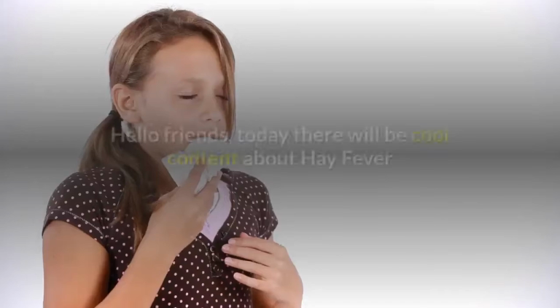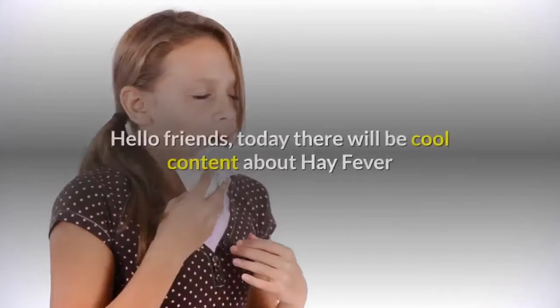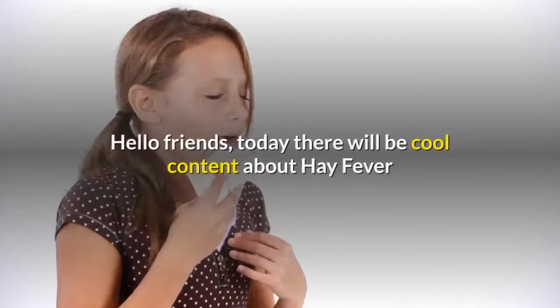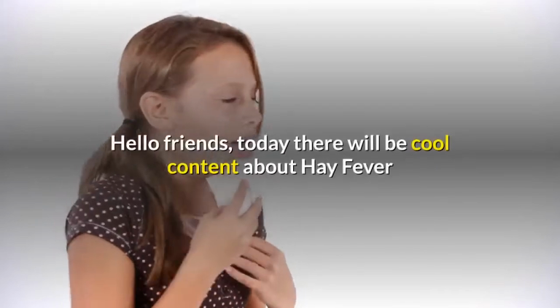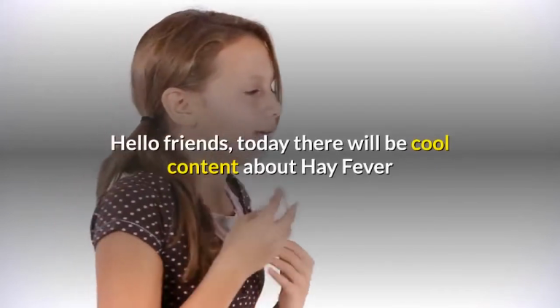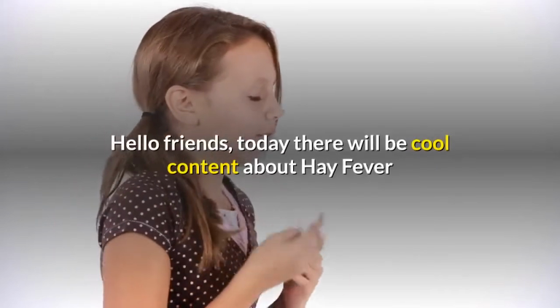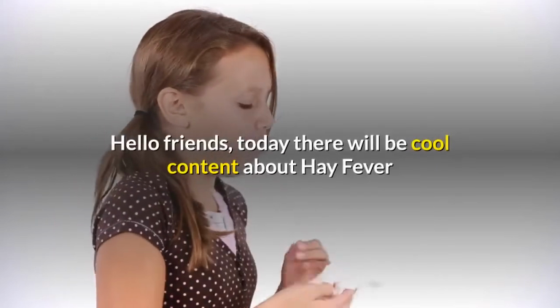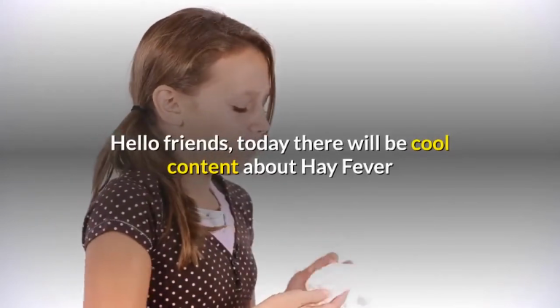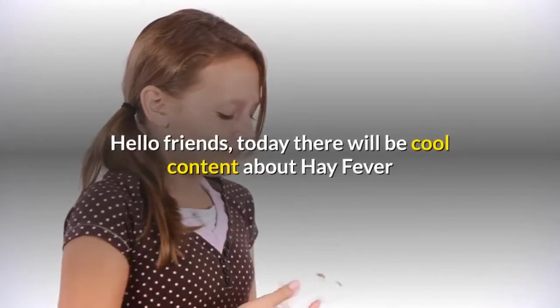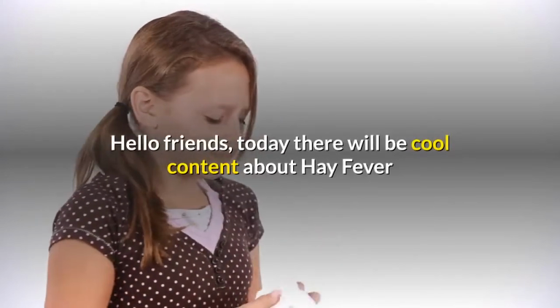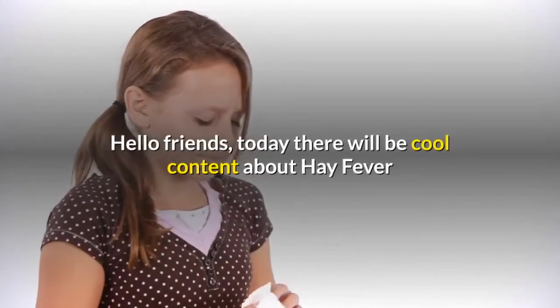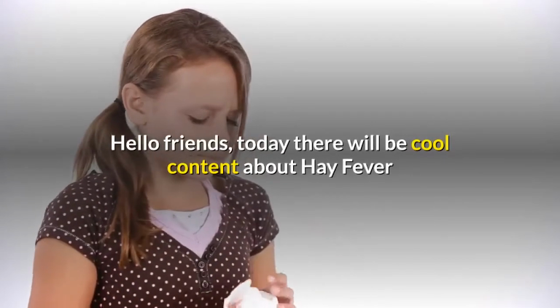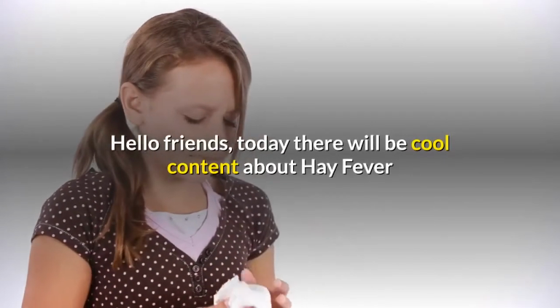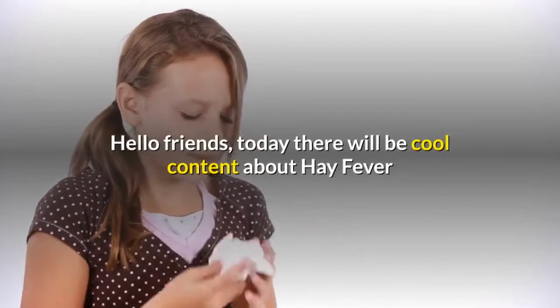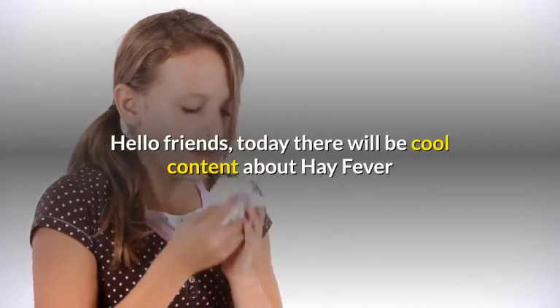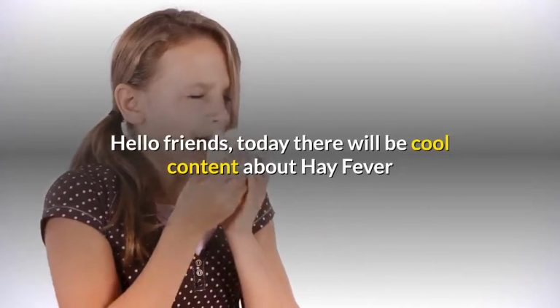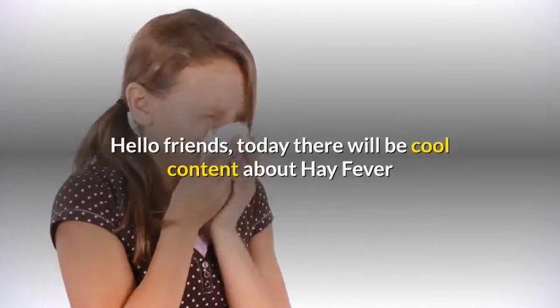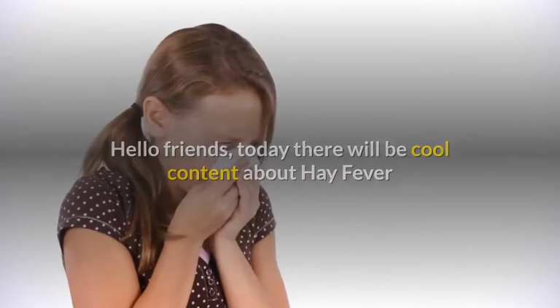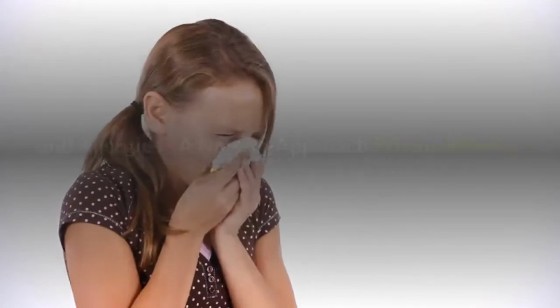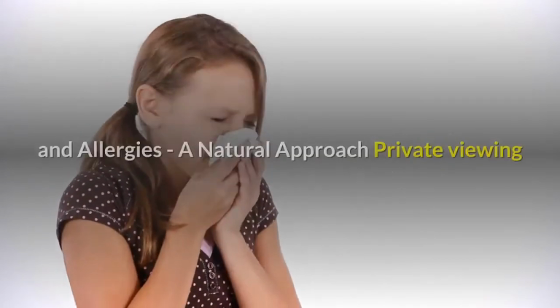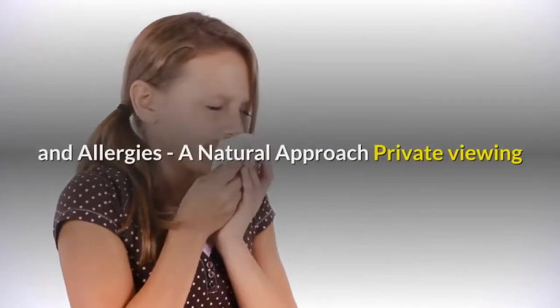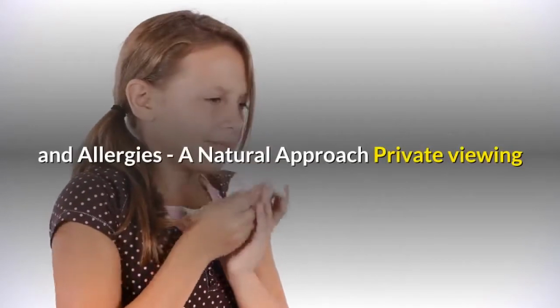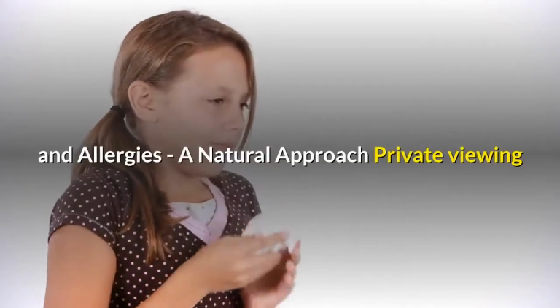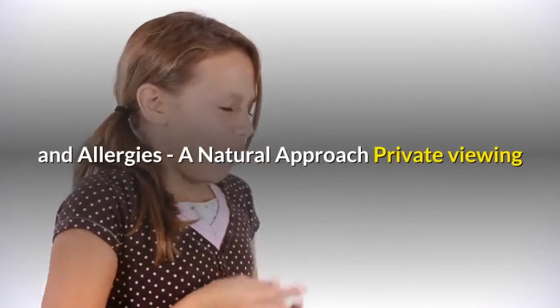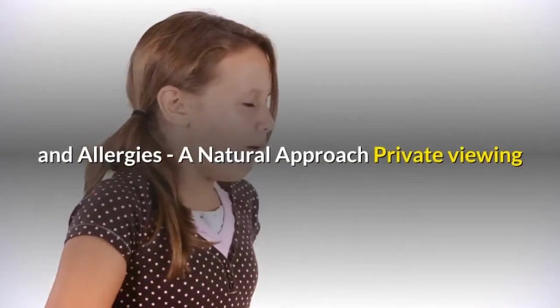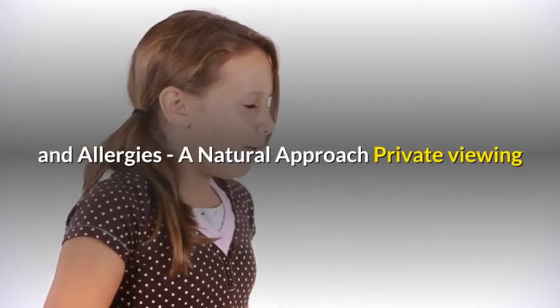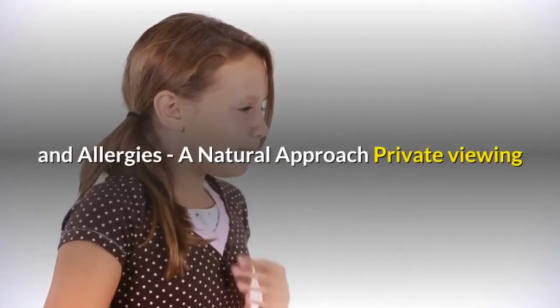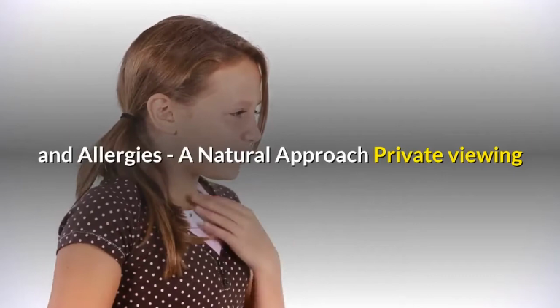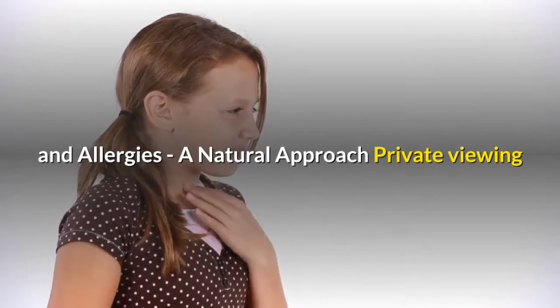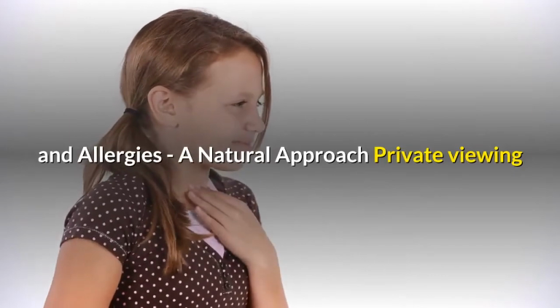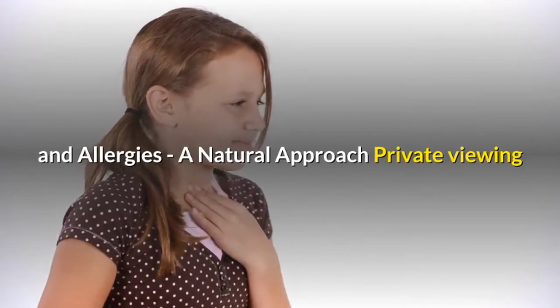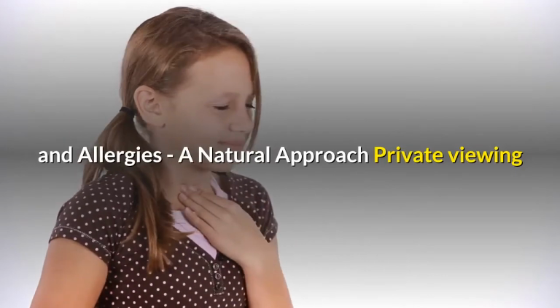Hello friends, today there will be cool content about hay fever and allergies — a natural approach private viewing.